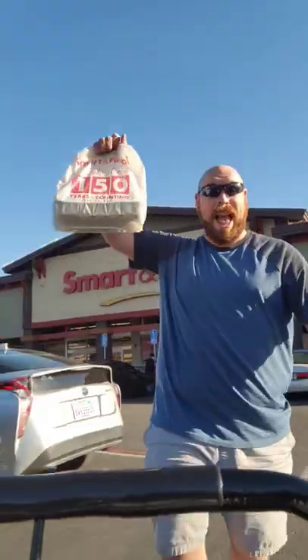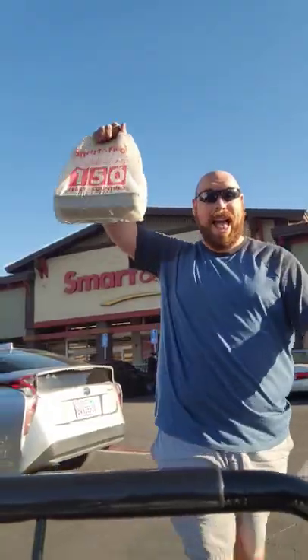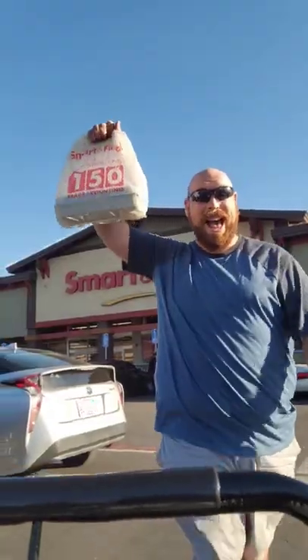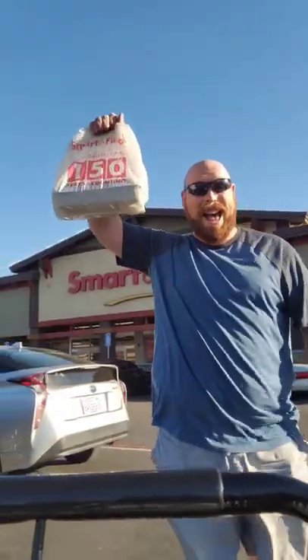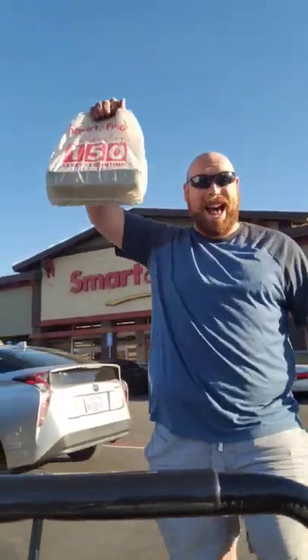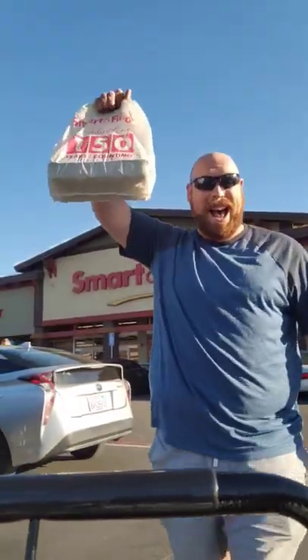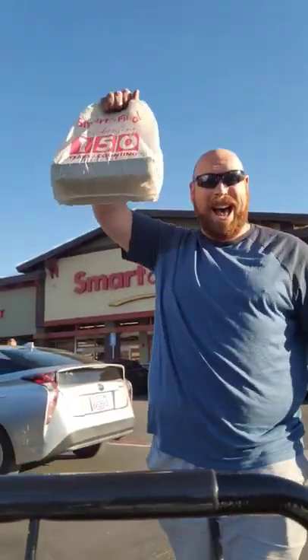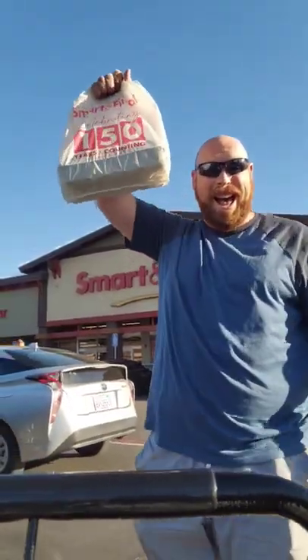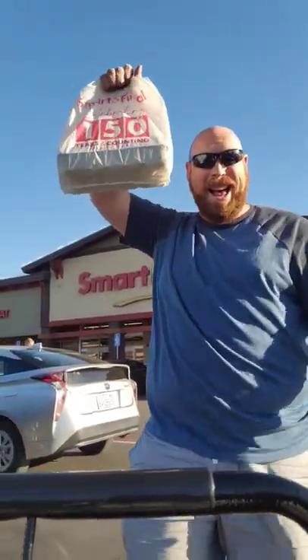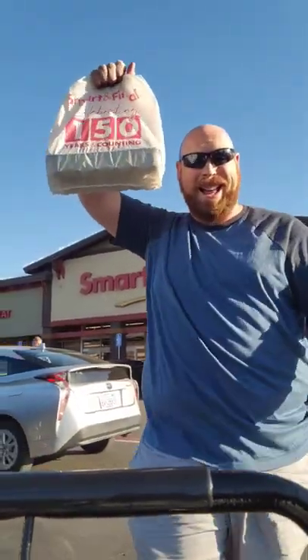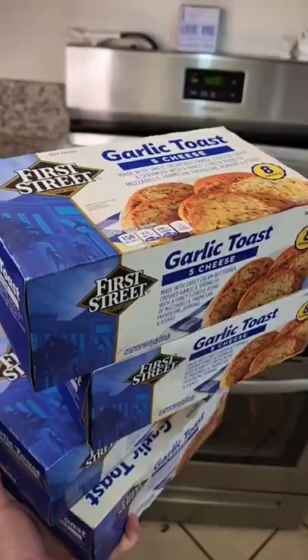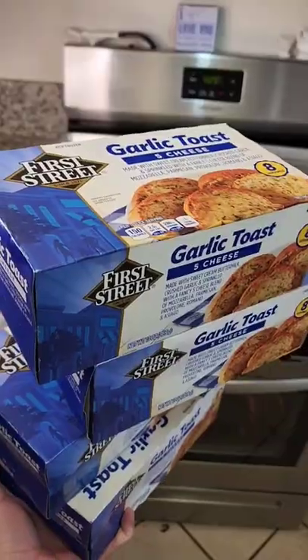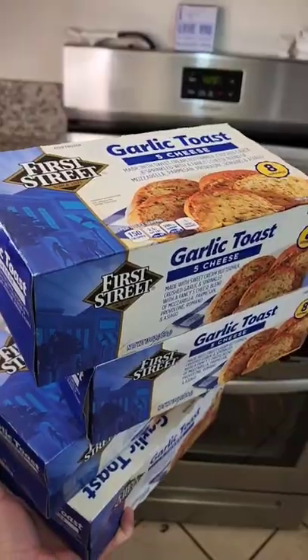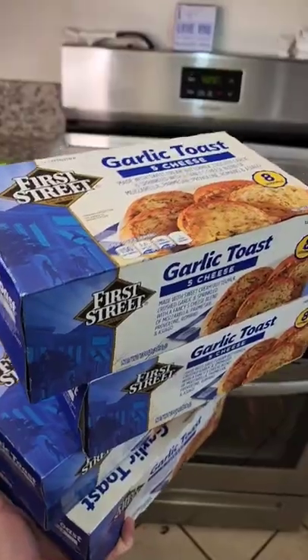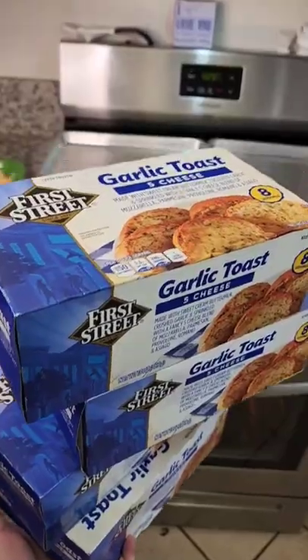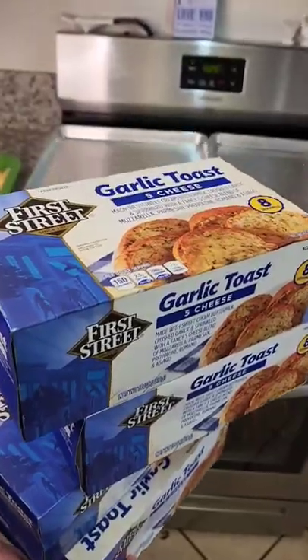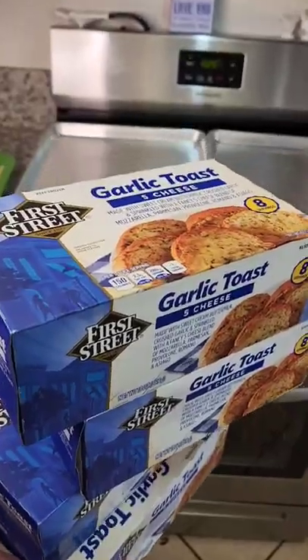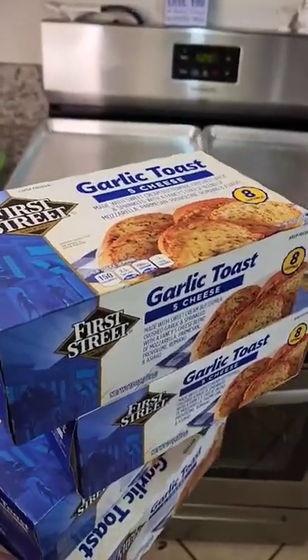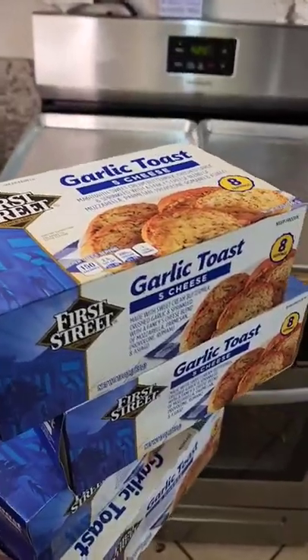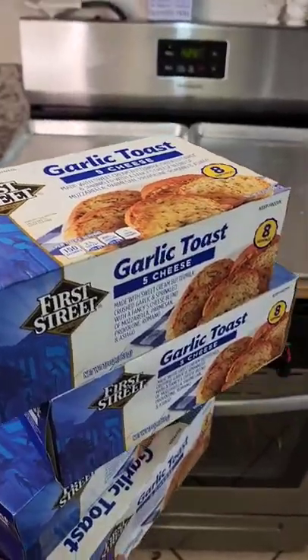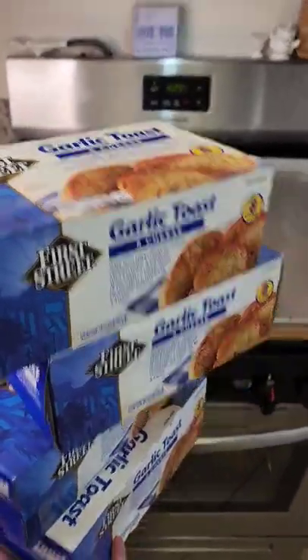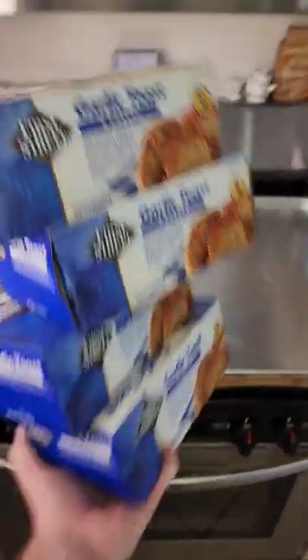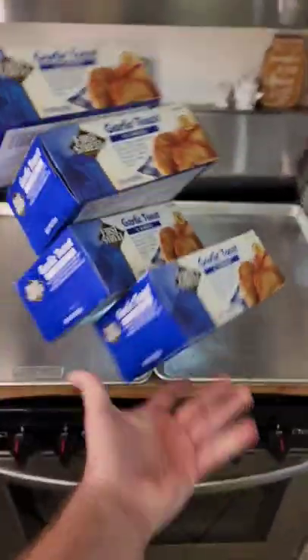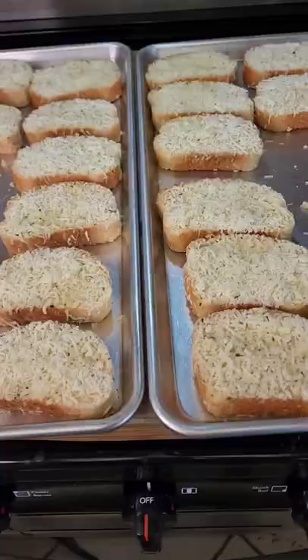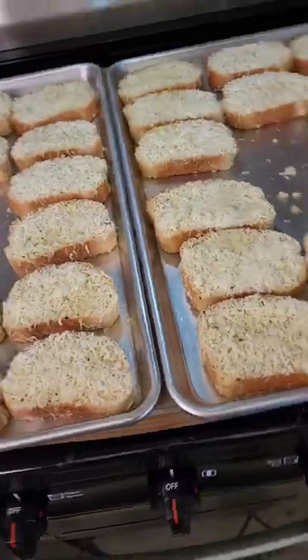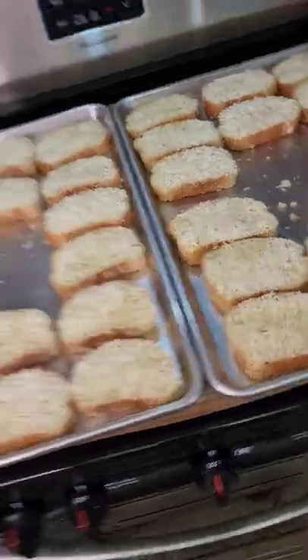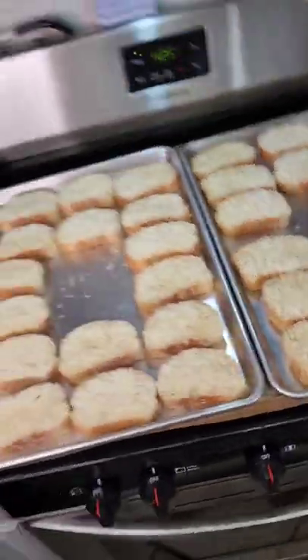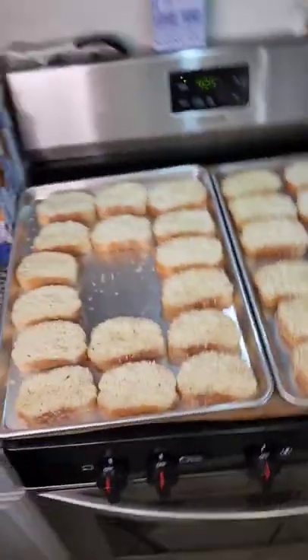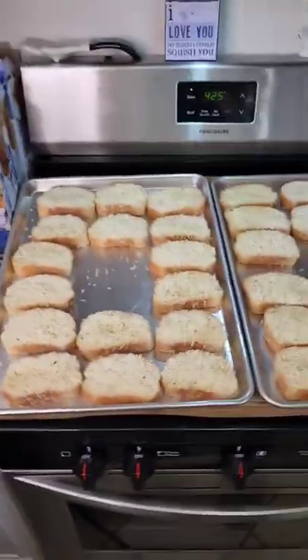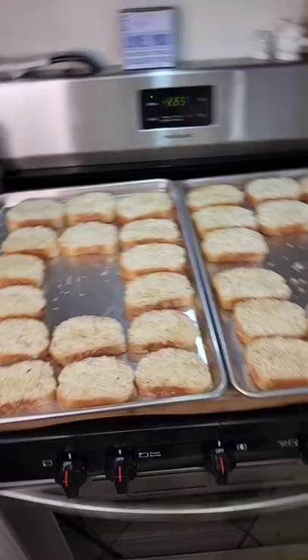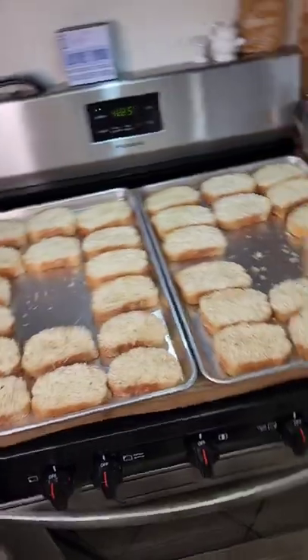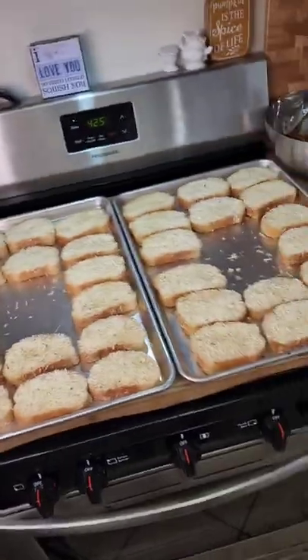Bags secured, let's do this. Time for the star of Frozen Food Month — garlic toast!